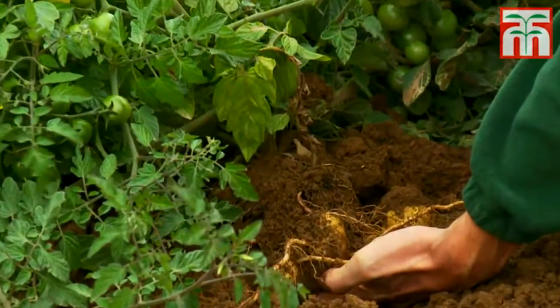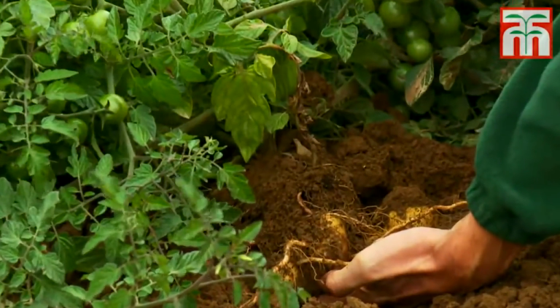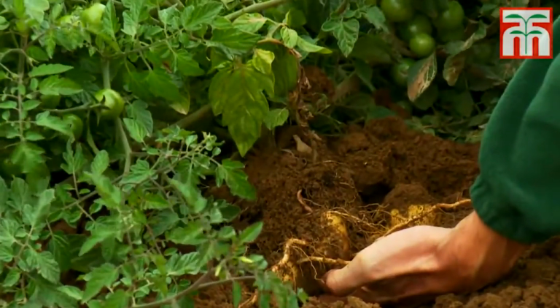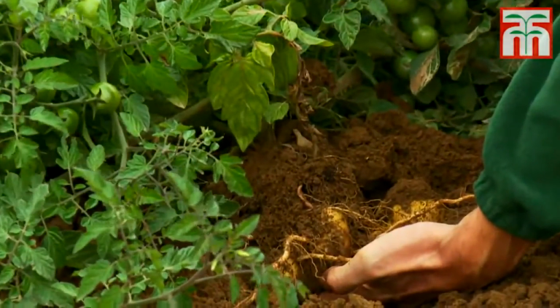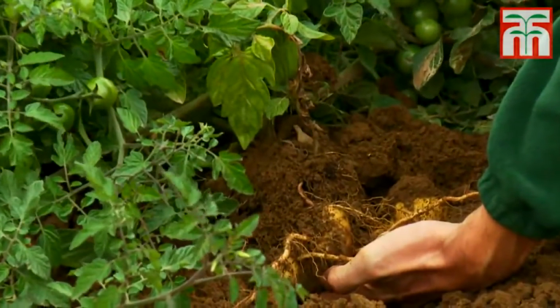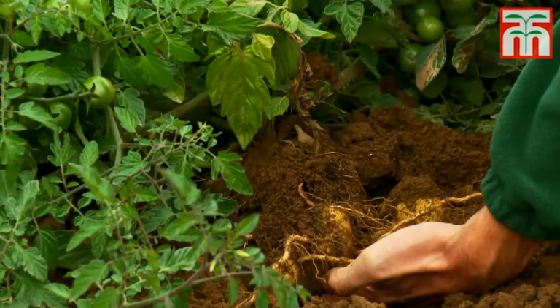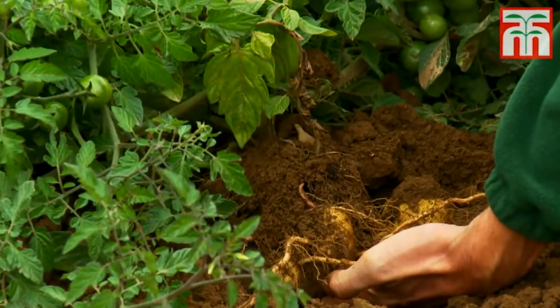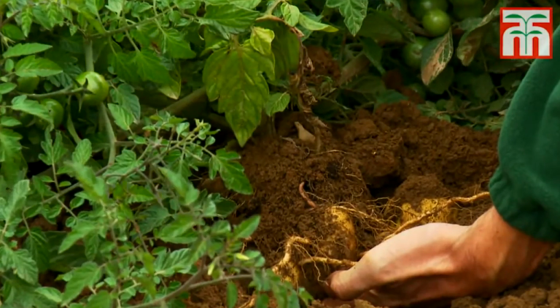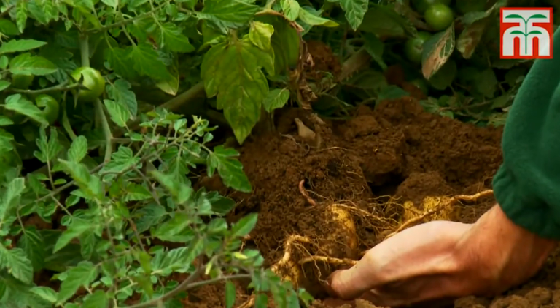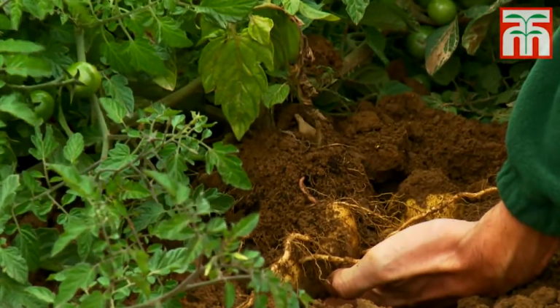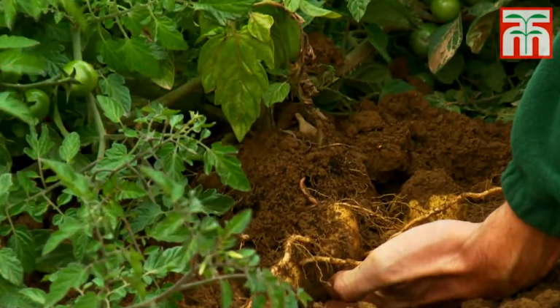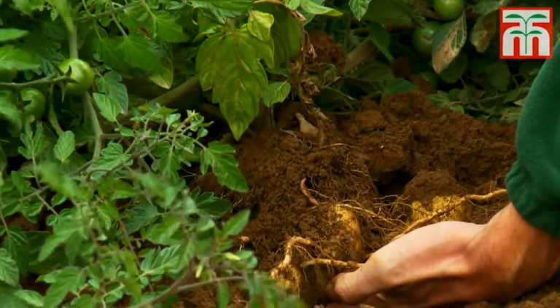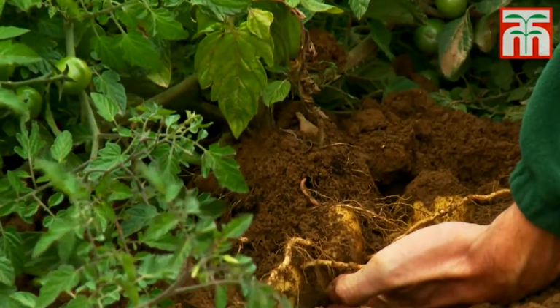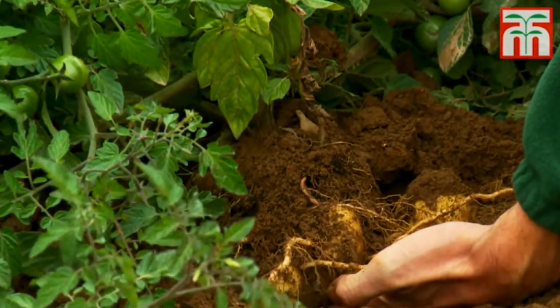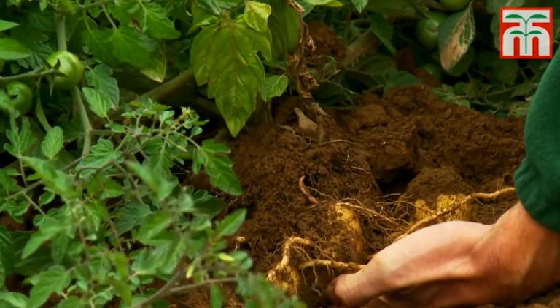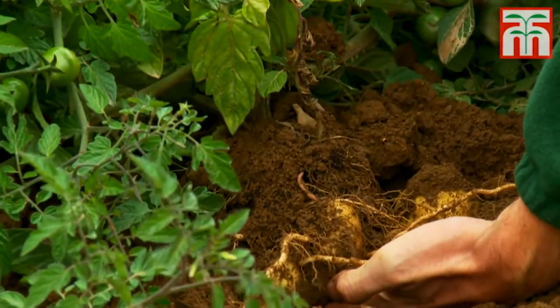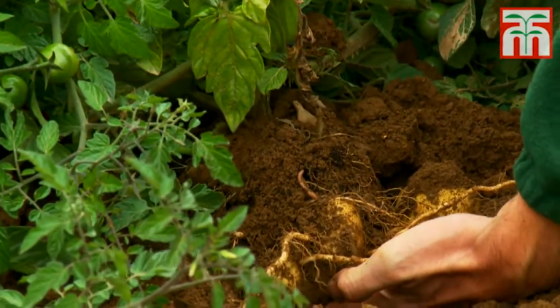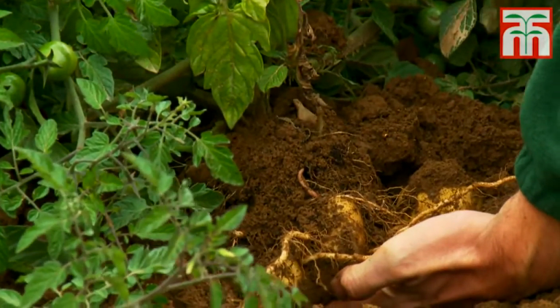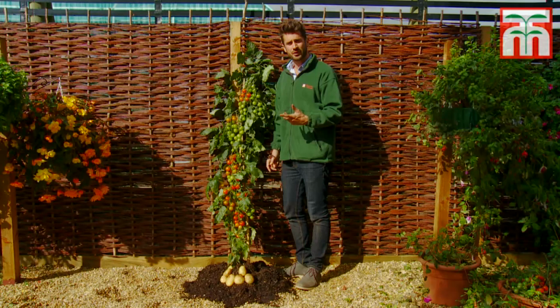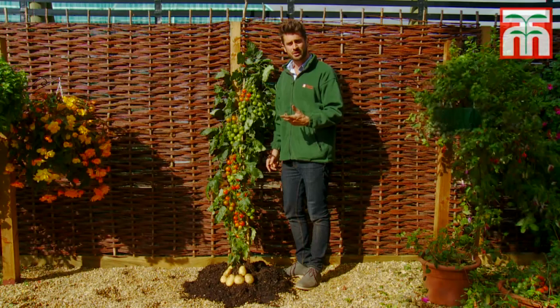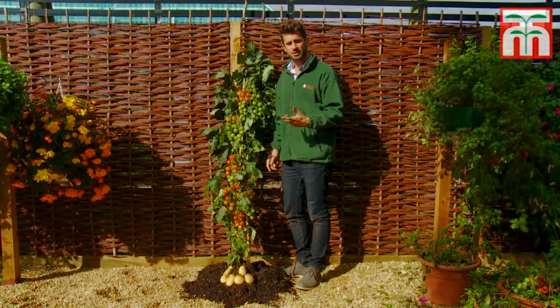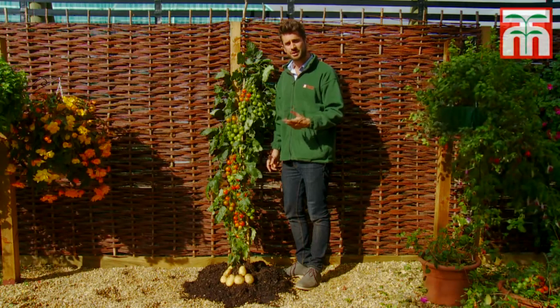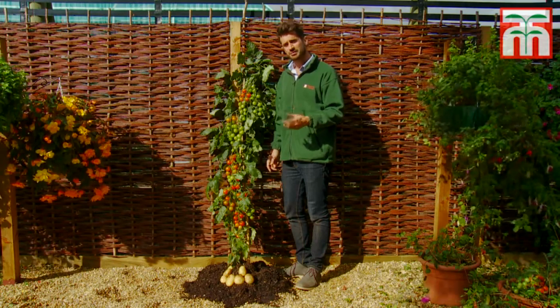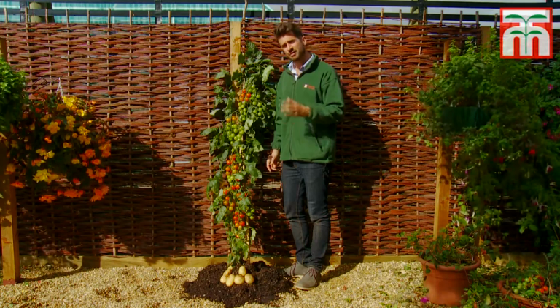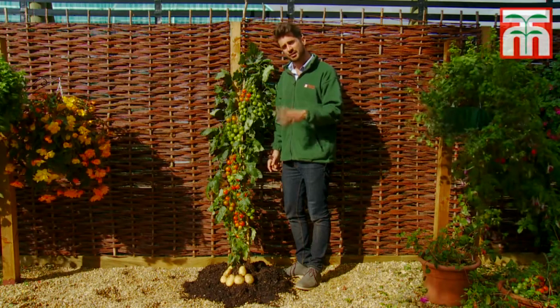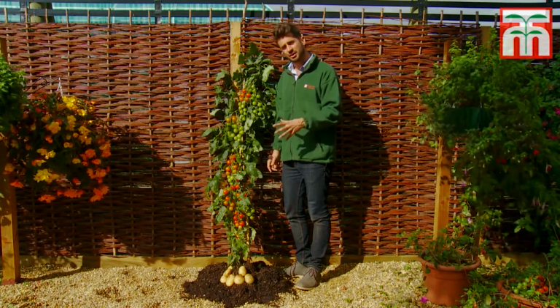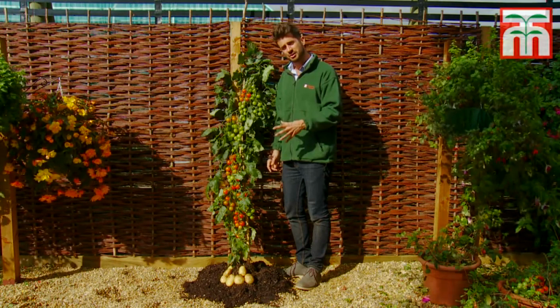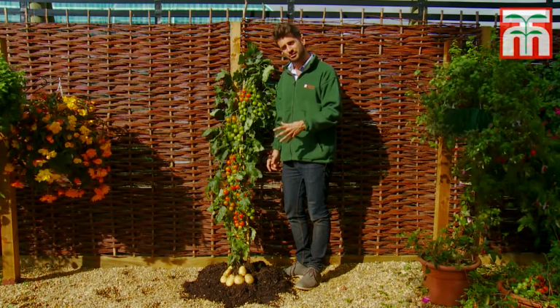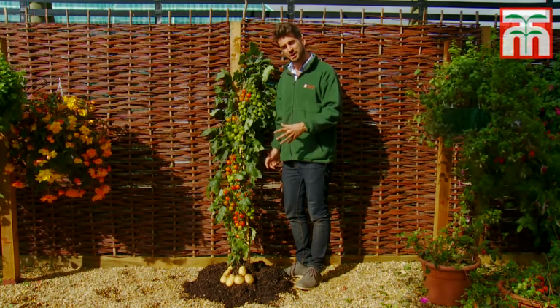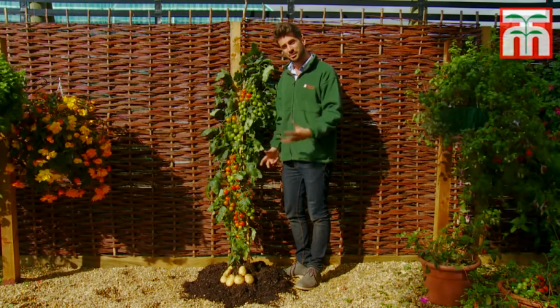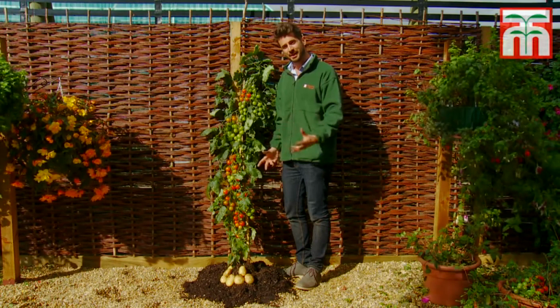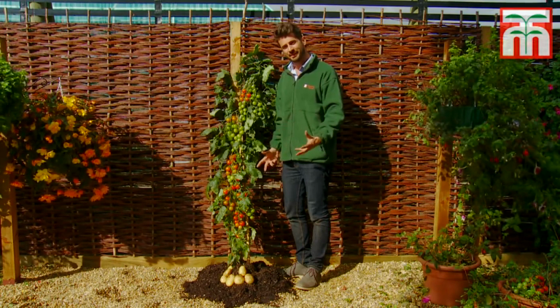We expect demand to be extremely high, so be one of the first to grow this revolutionary new plant.